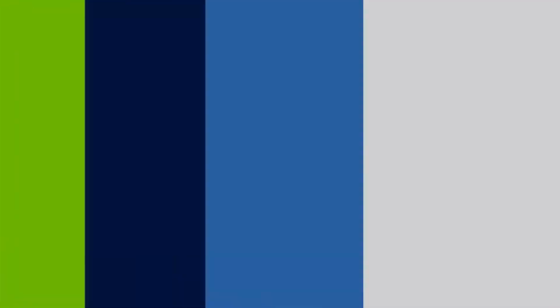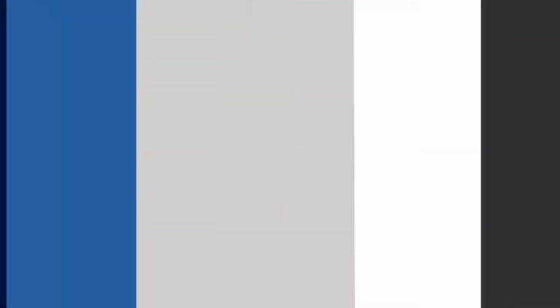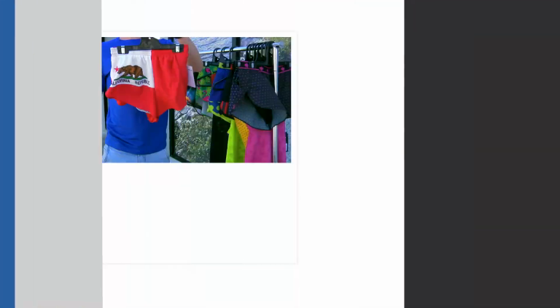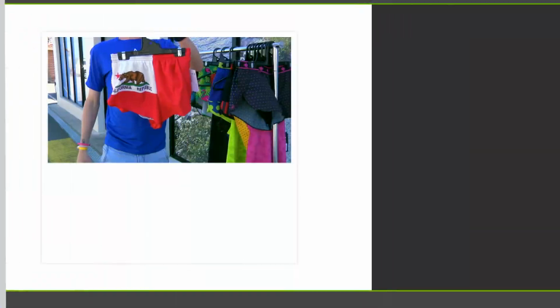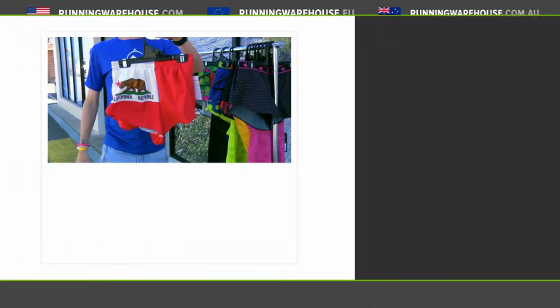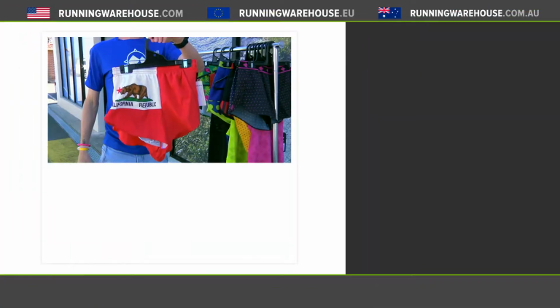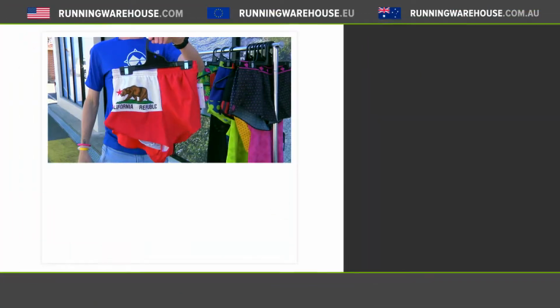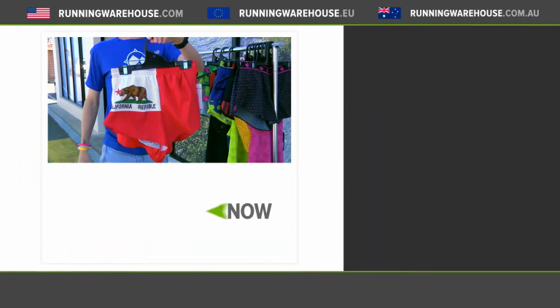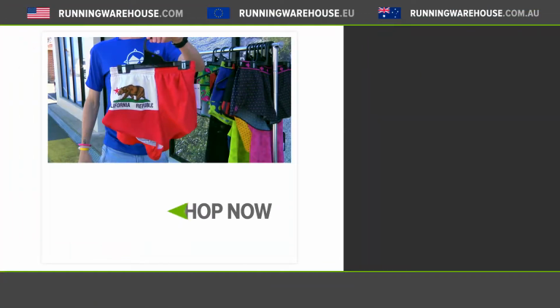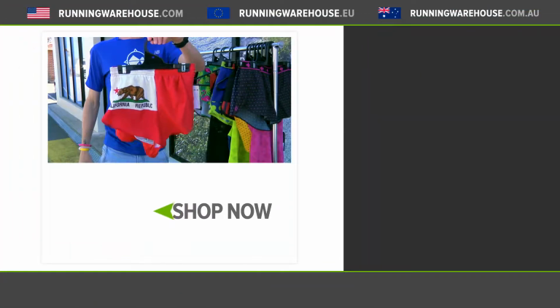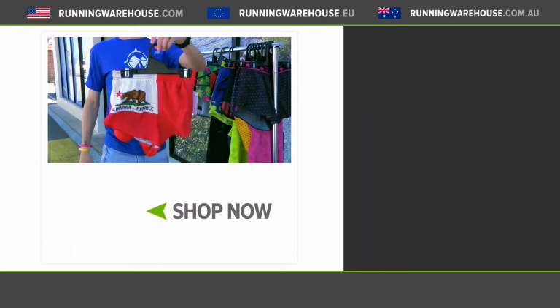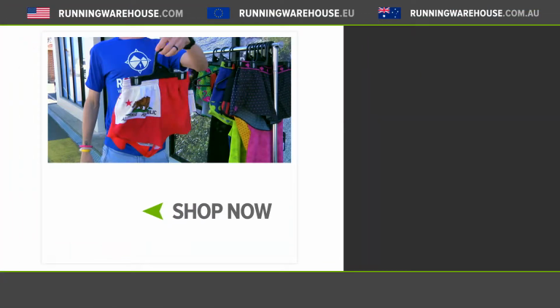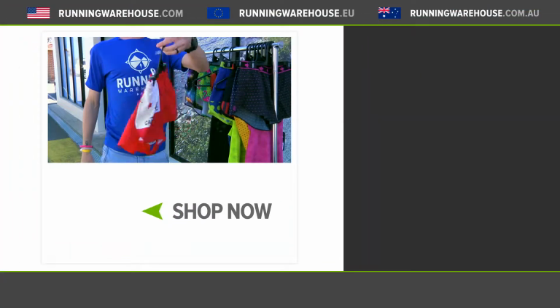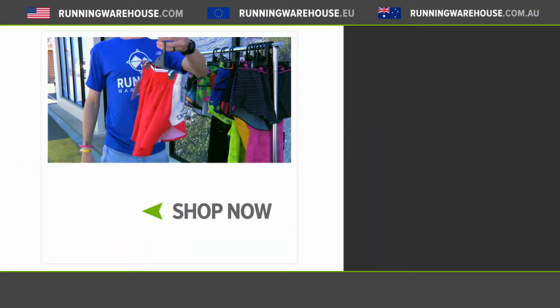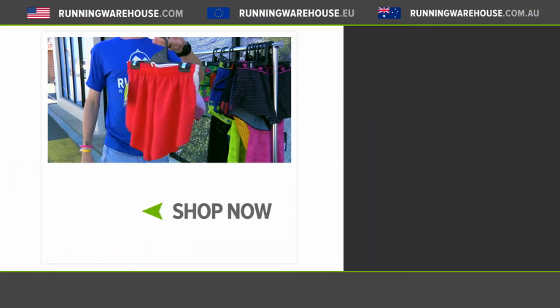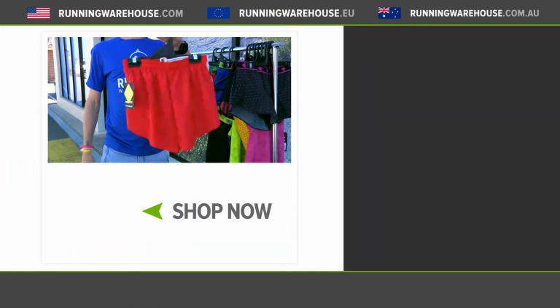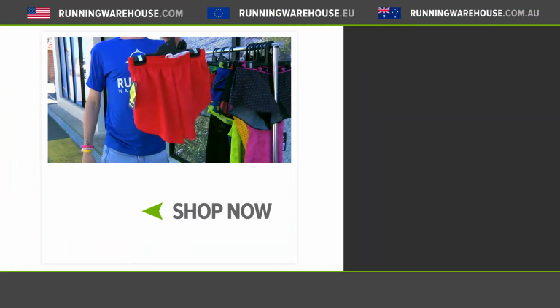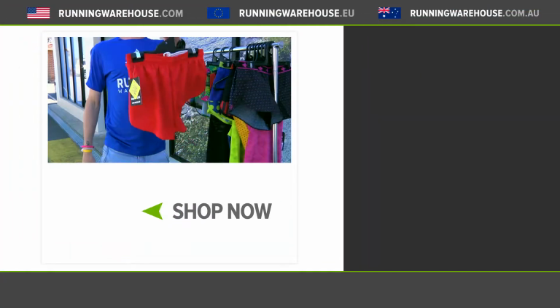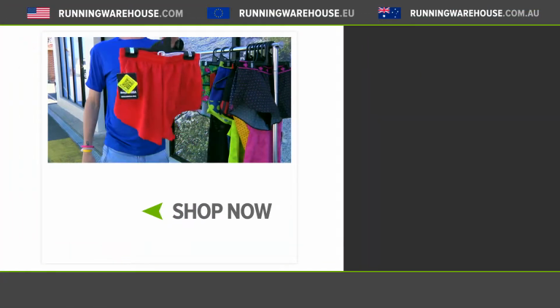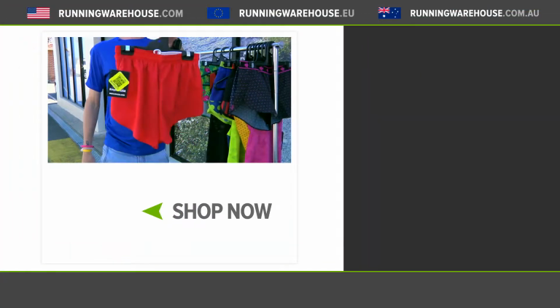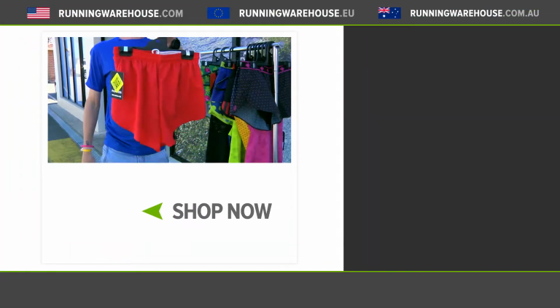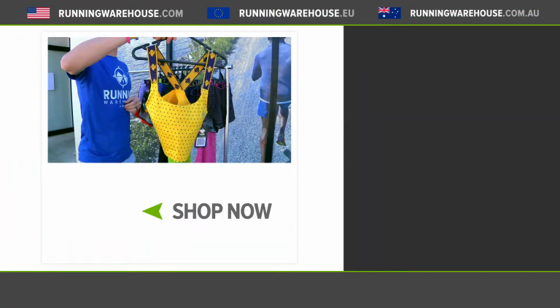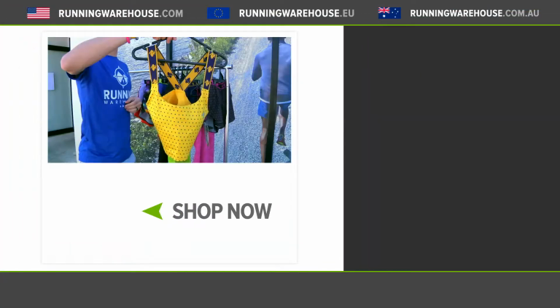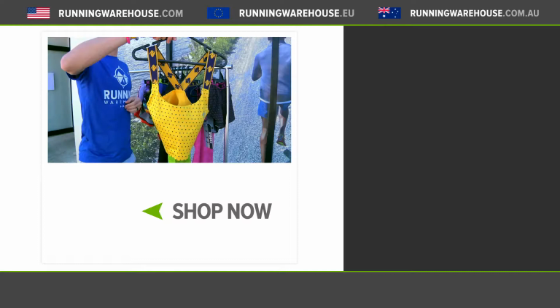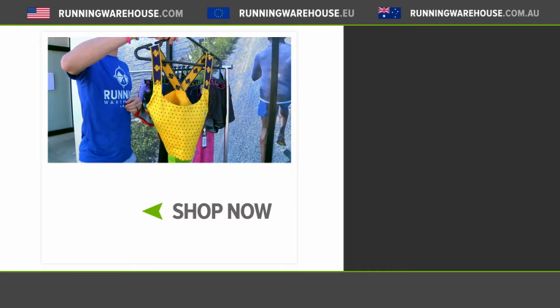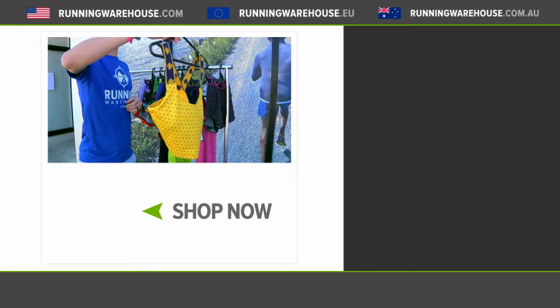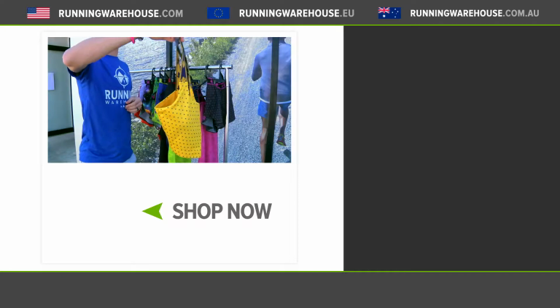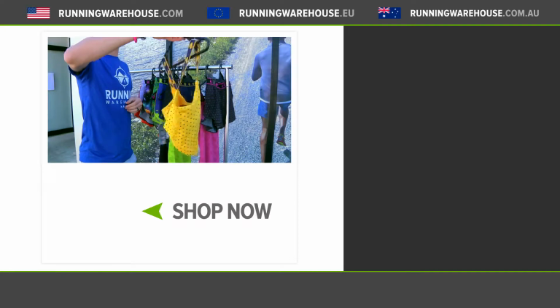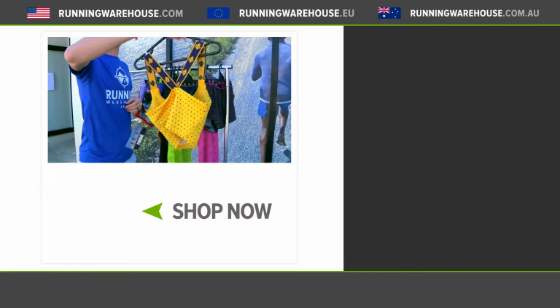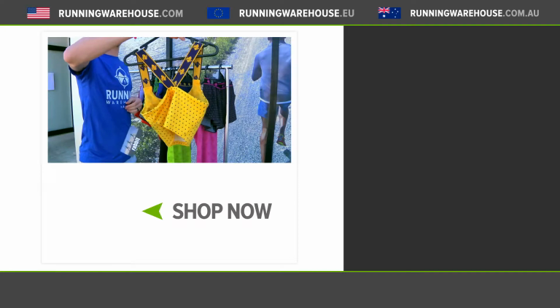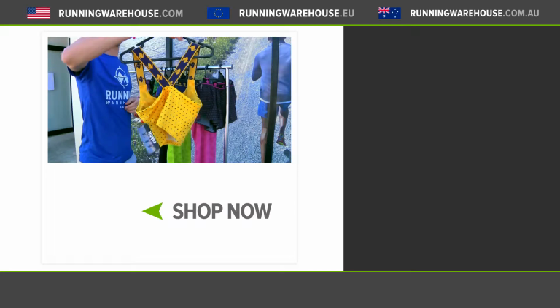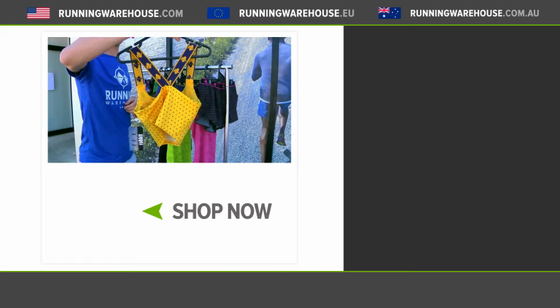Everything here and more is available at Running Warehouse Australia — runningwarehouse.com.au.